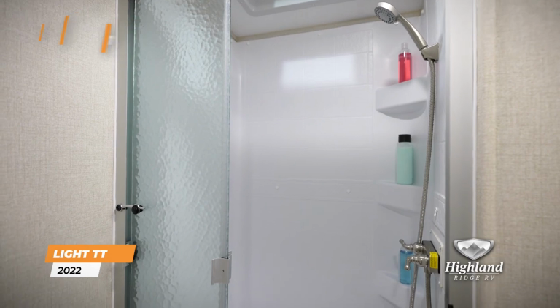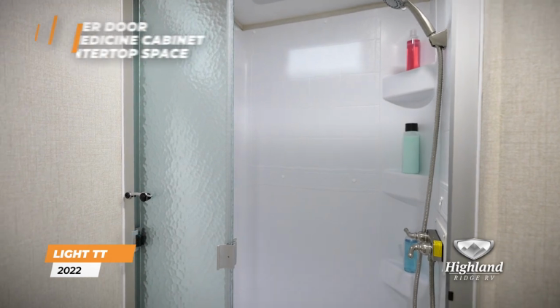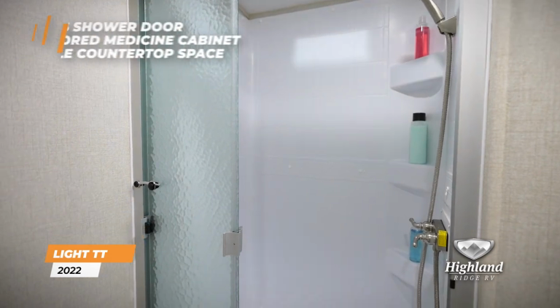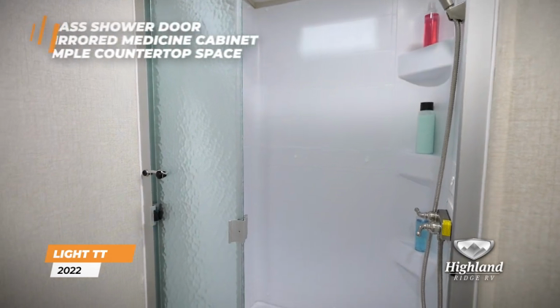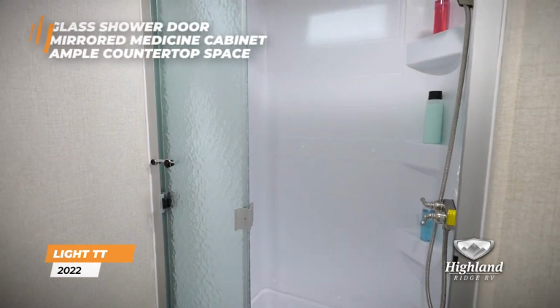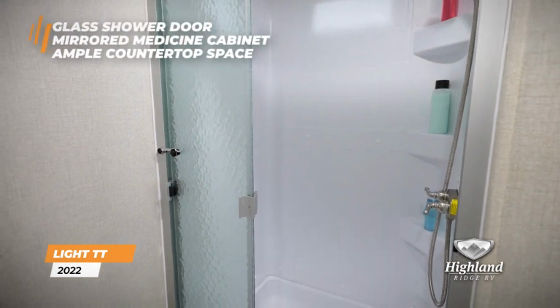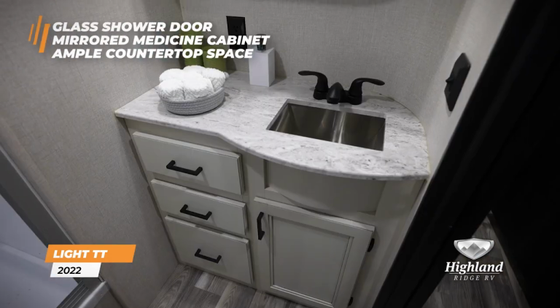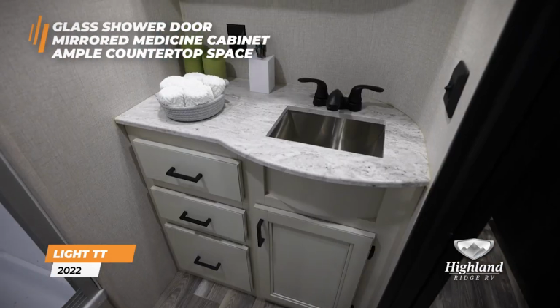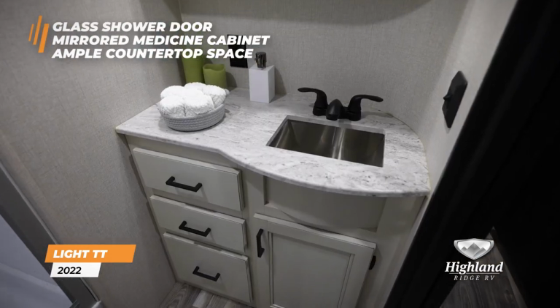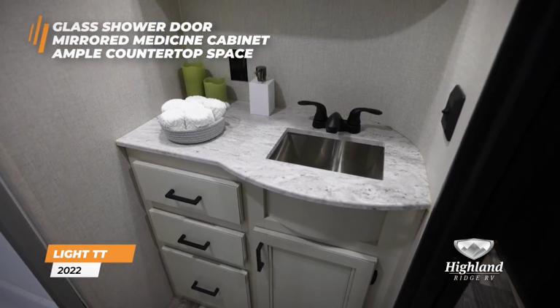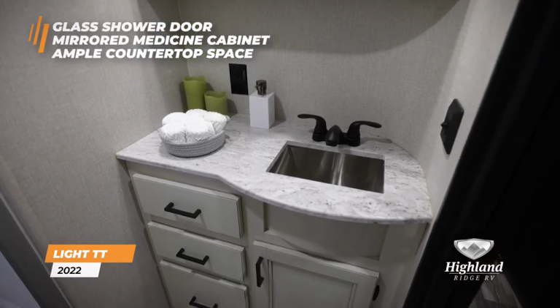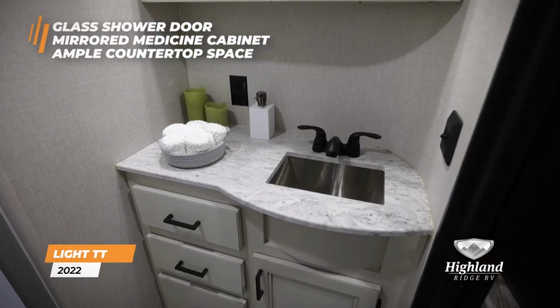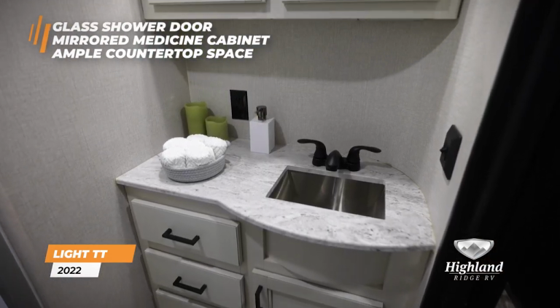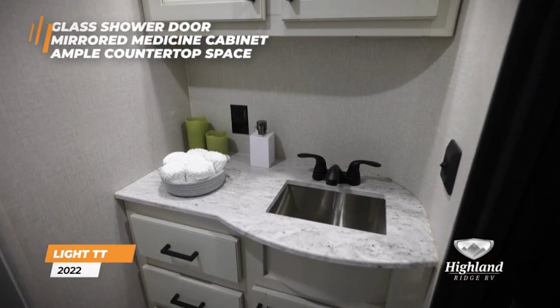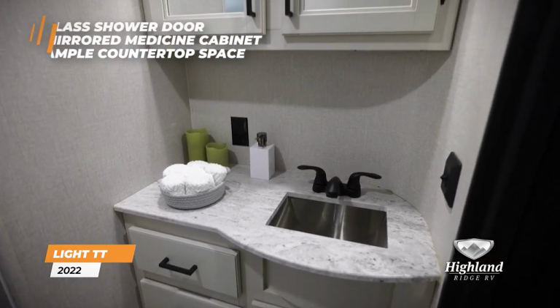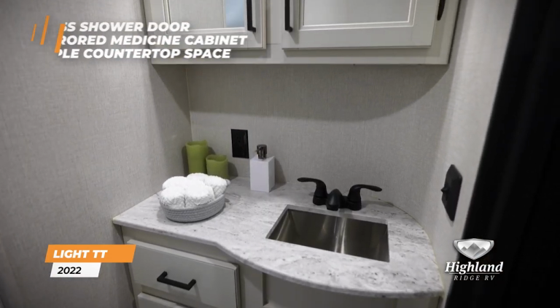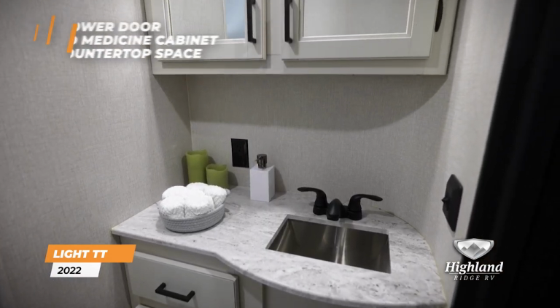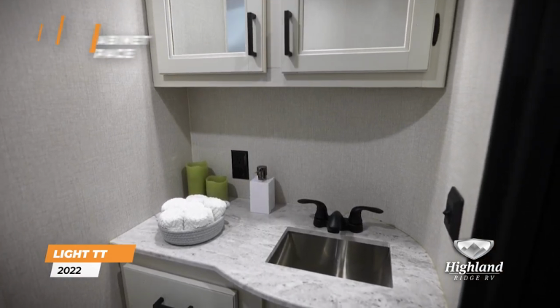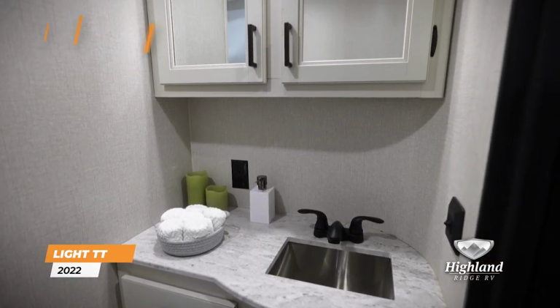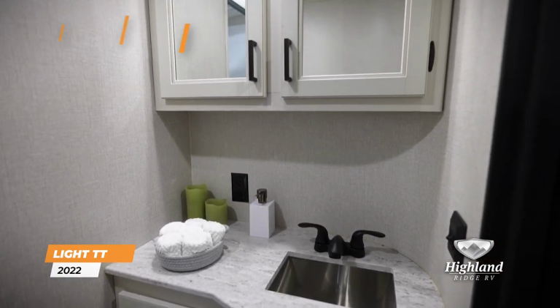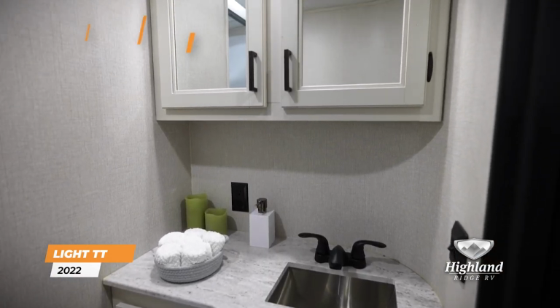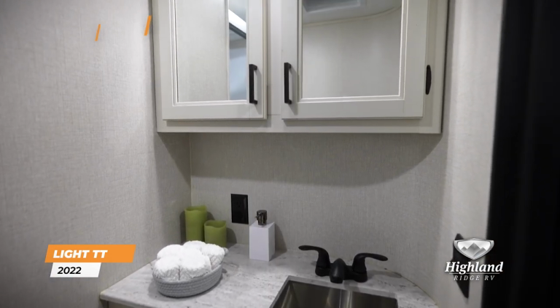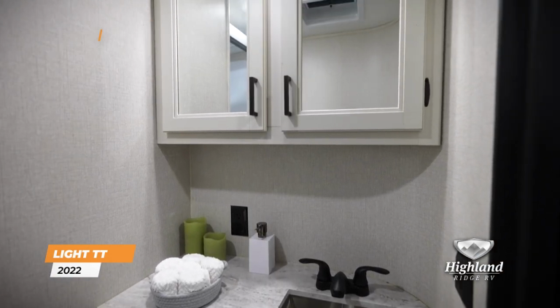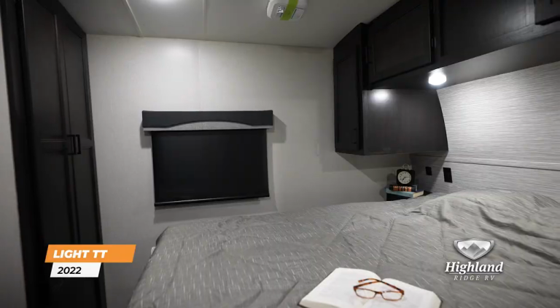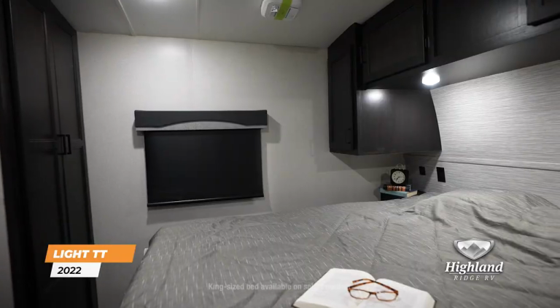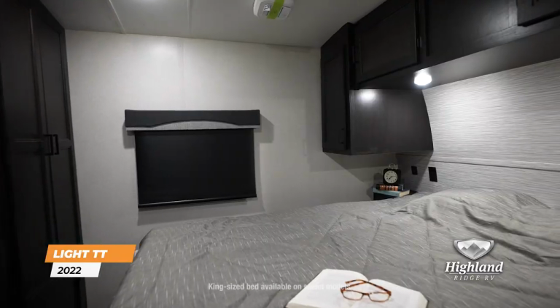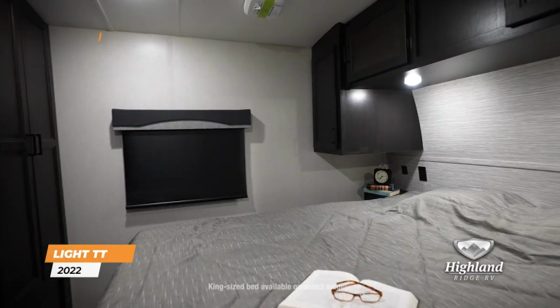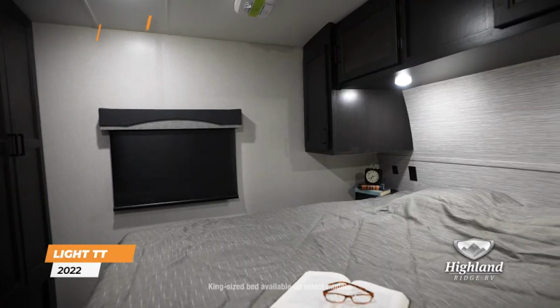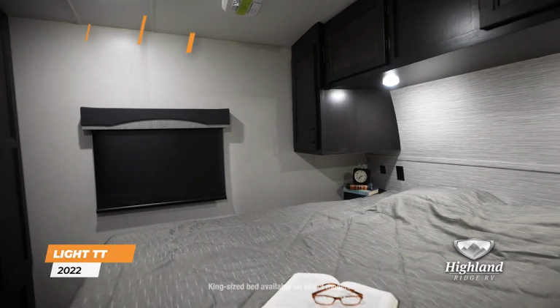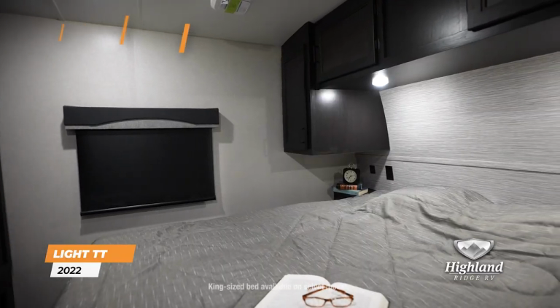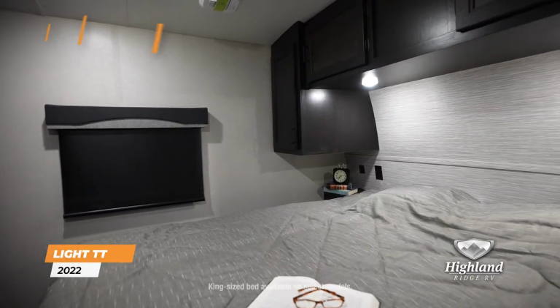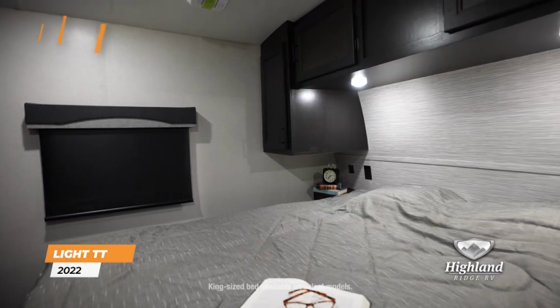The bathroom features a glass shower door, a mirrored medicine cabinet, and ample countertop space. The master bedroom offers a 70 by 80 inch standard king-sized bed.